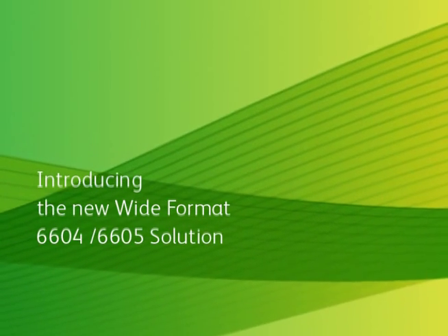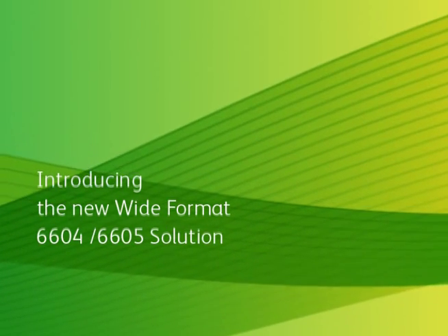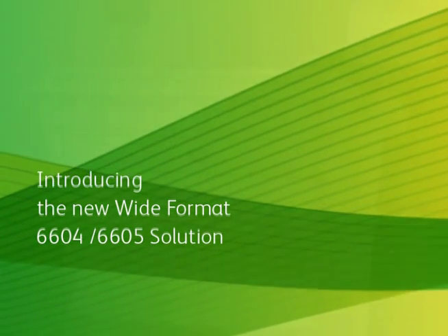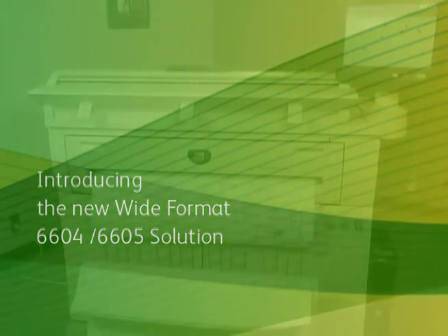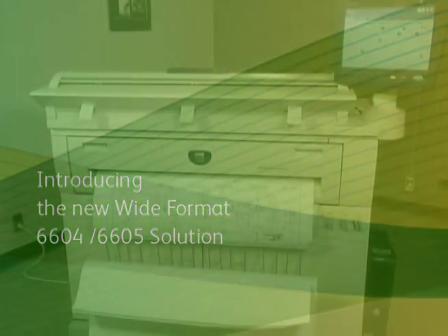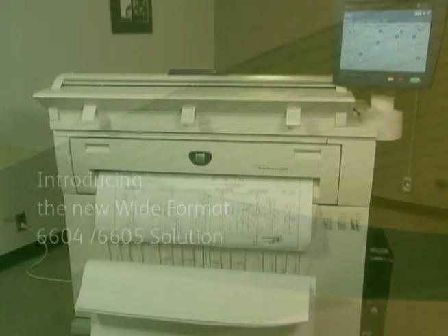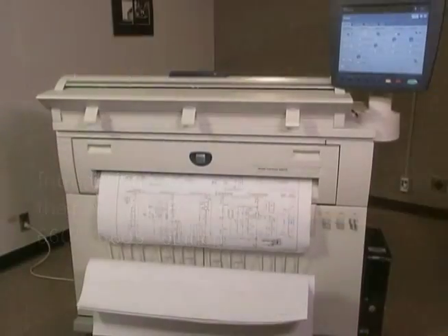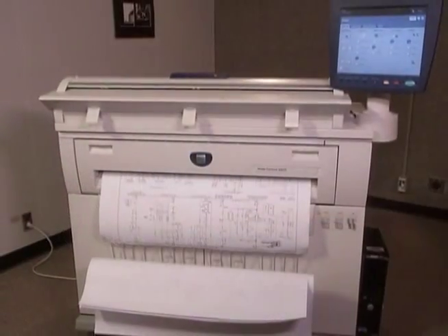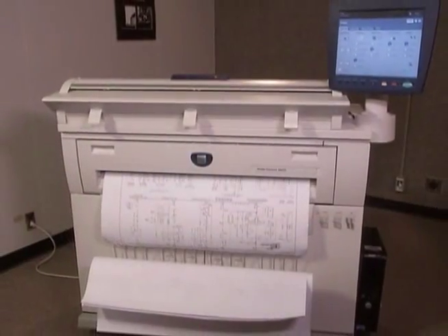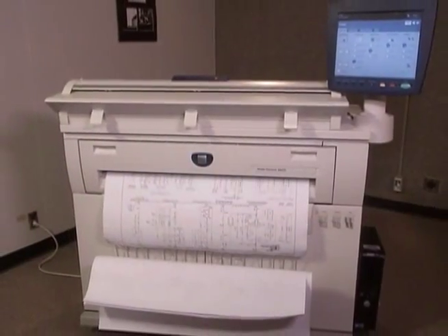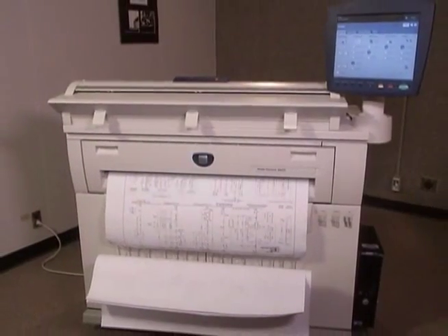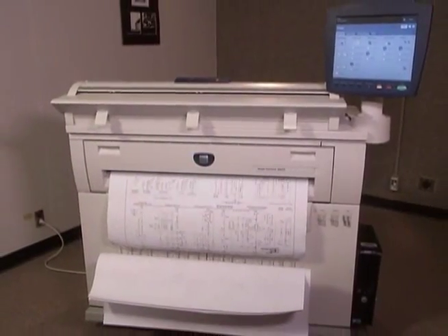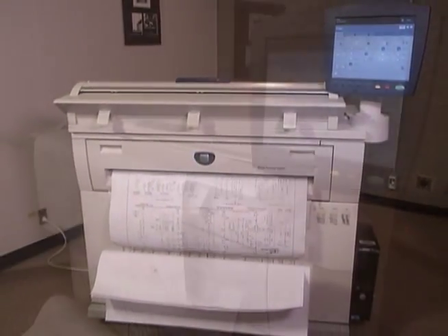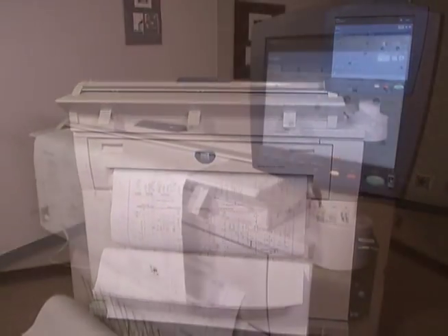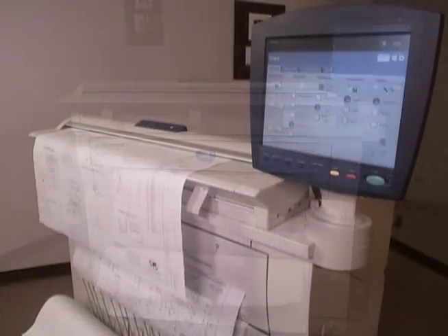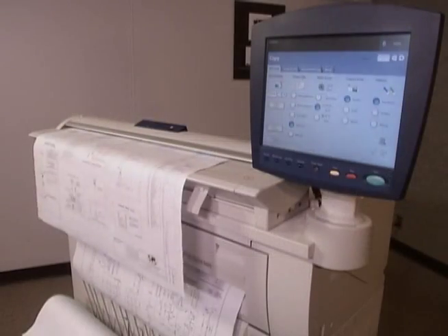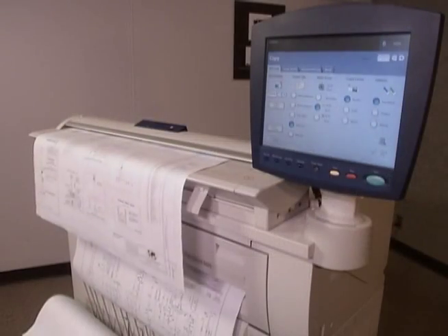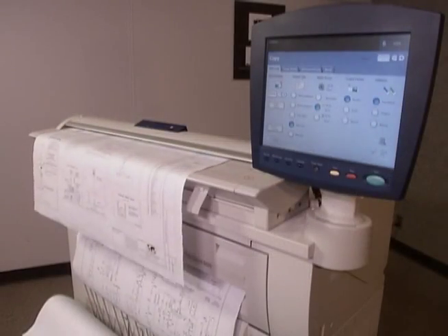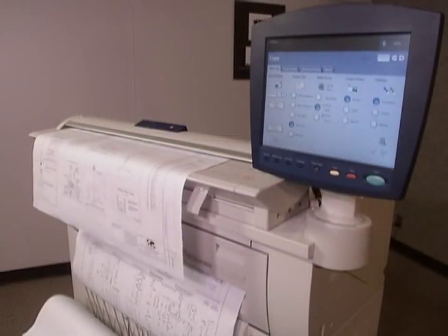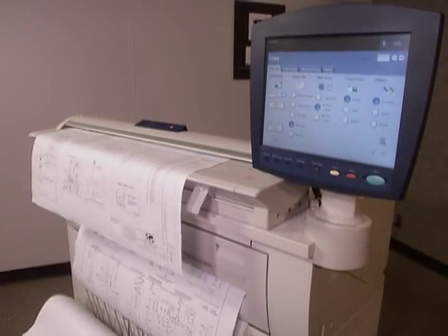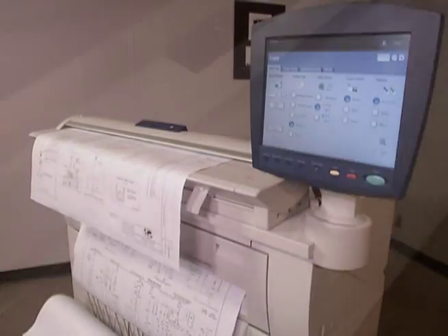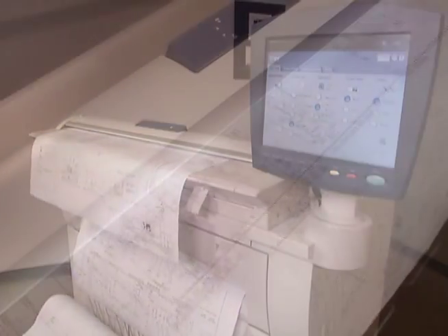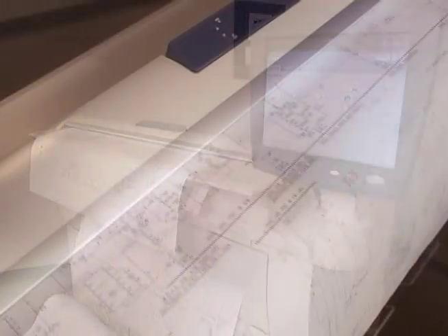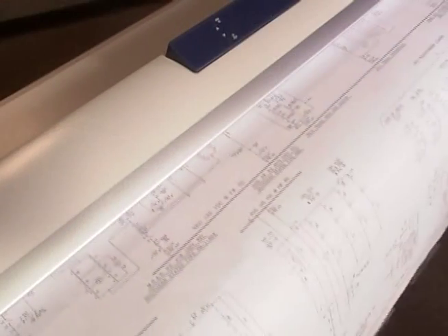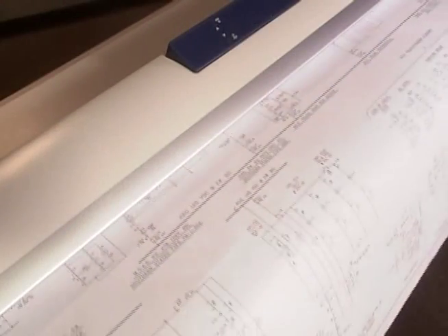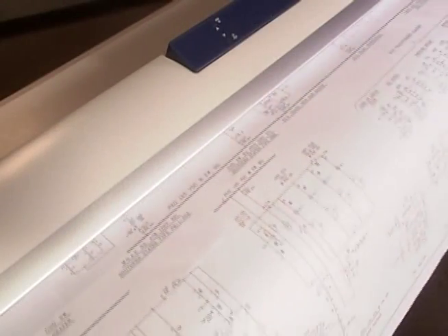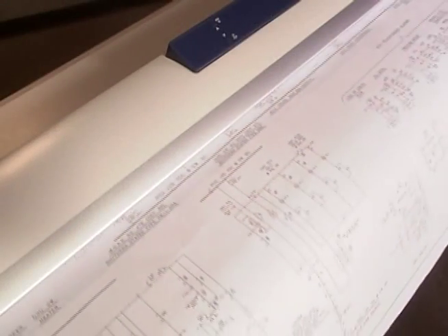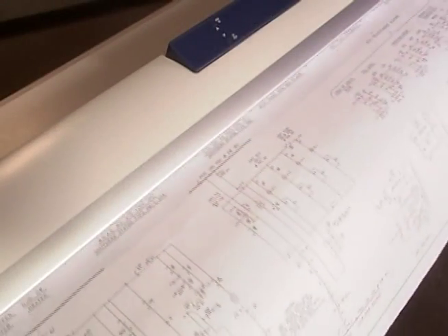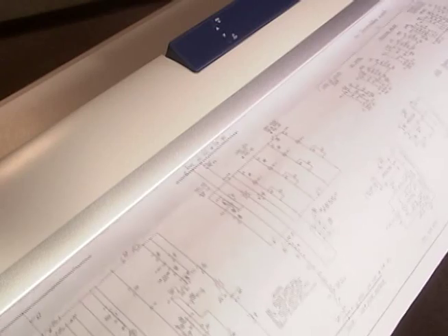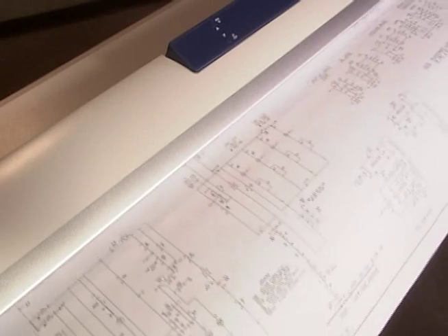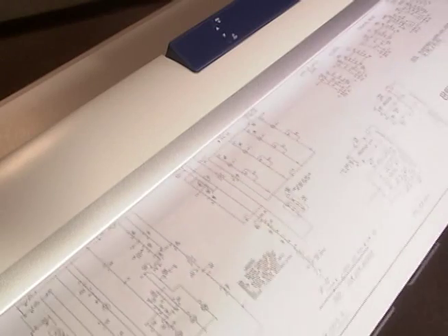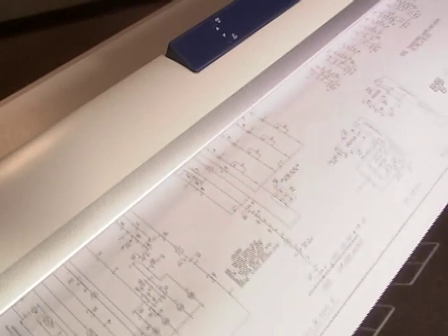When you're buying a wide format copier, printer, or scanner, you're looking for power, productivity, and reliability.